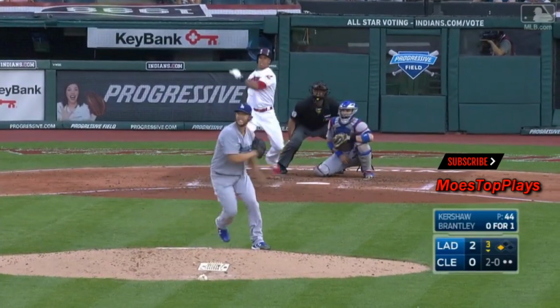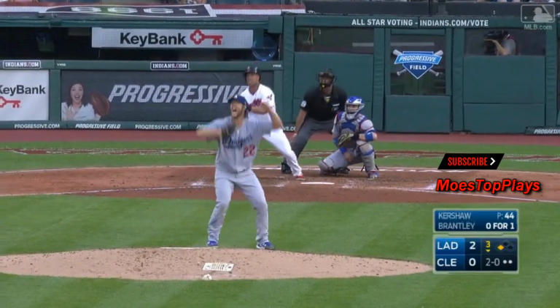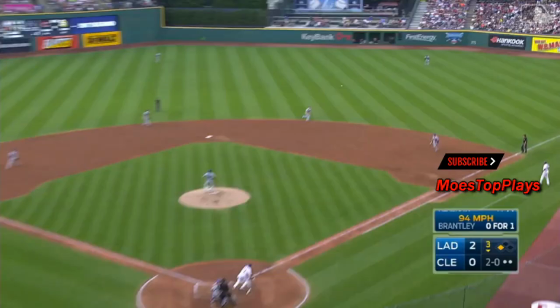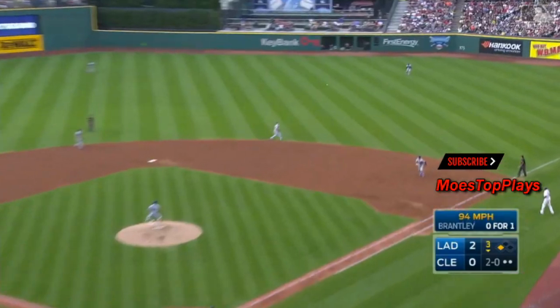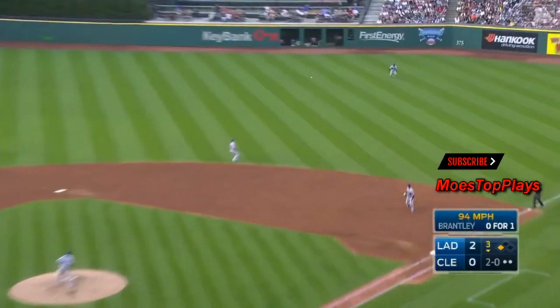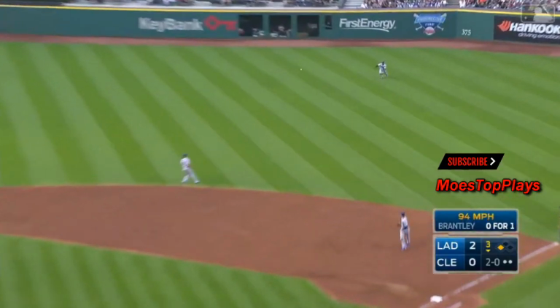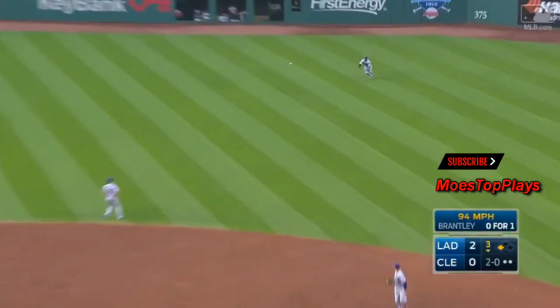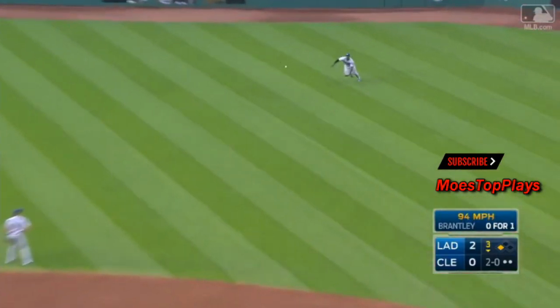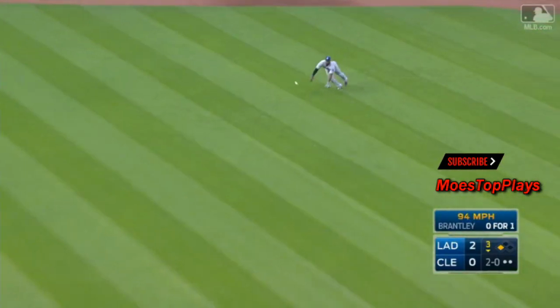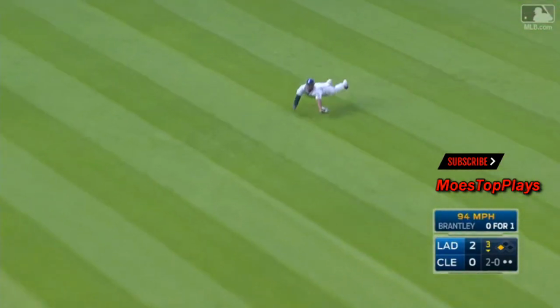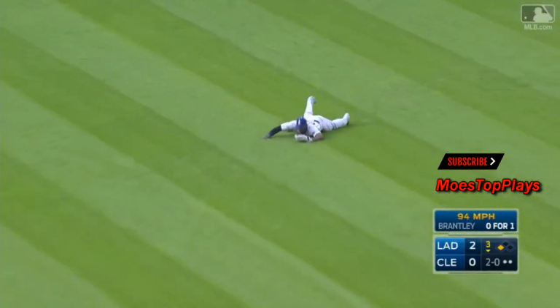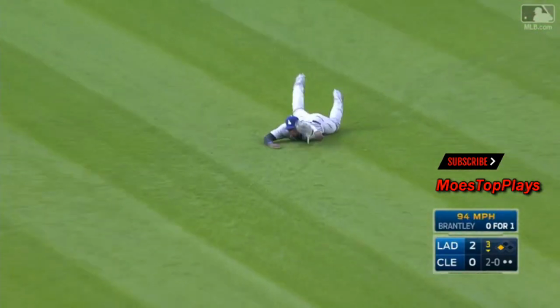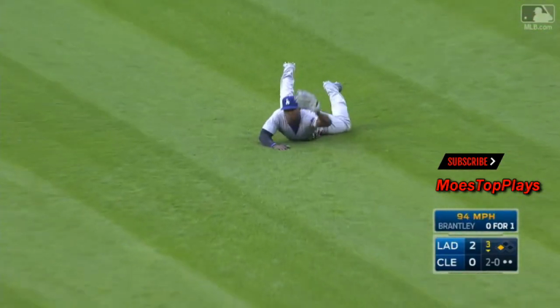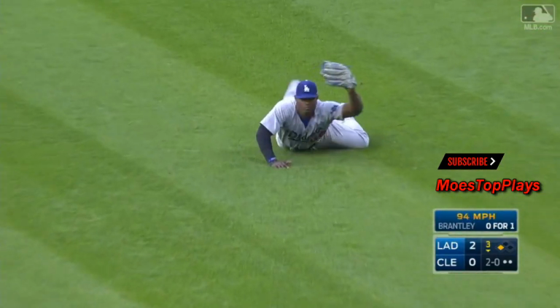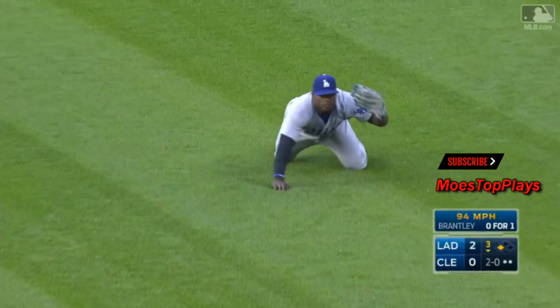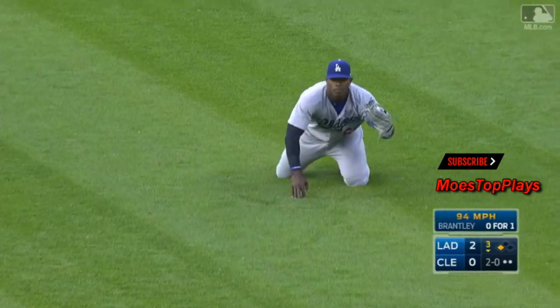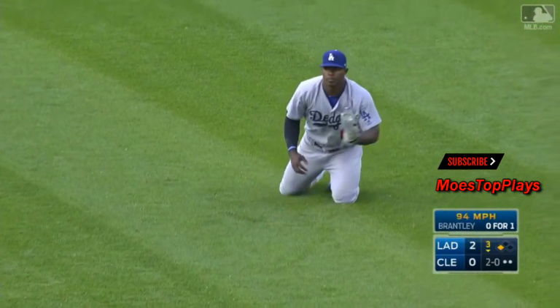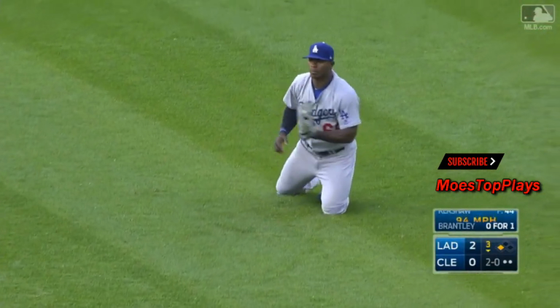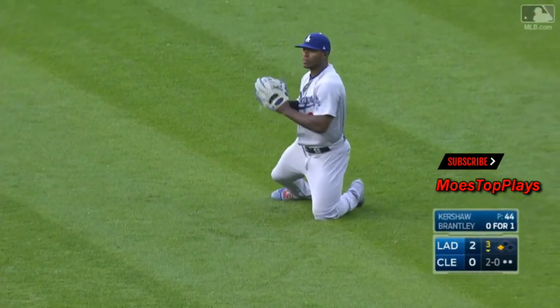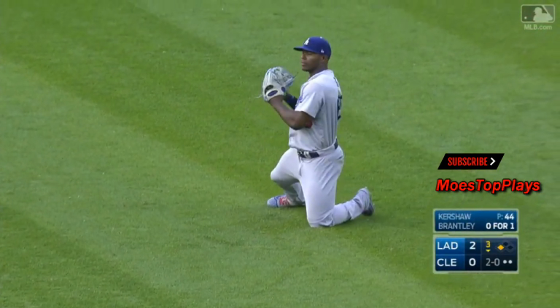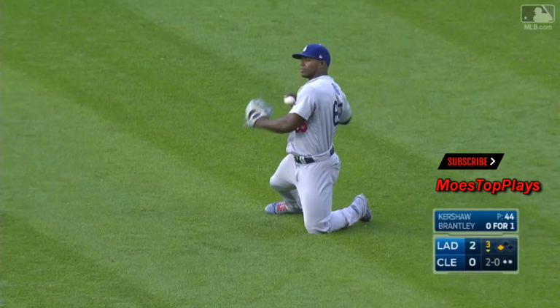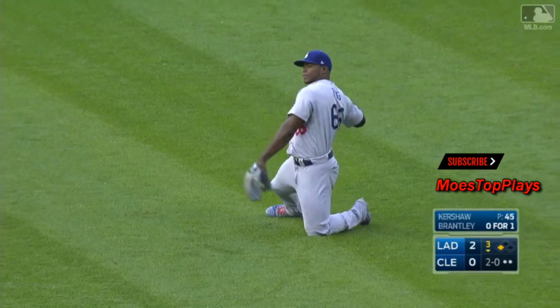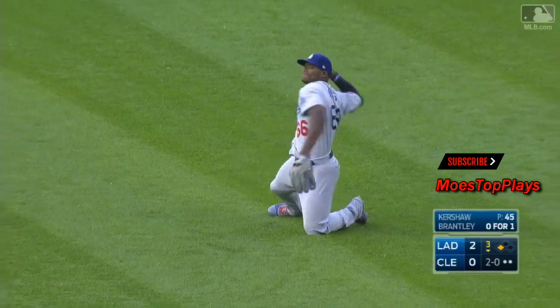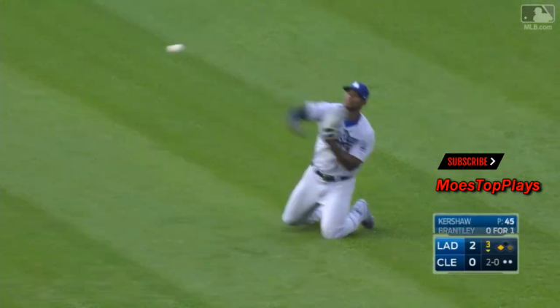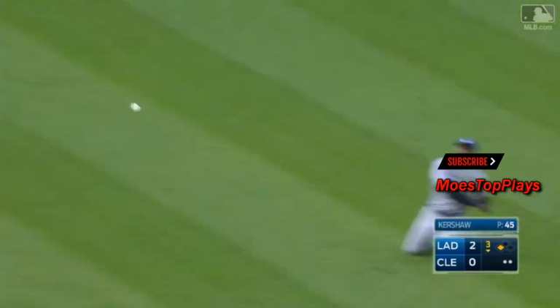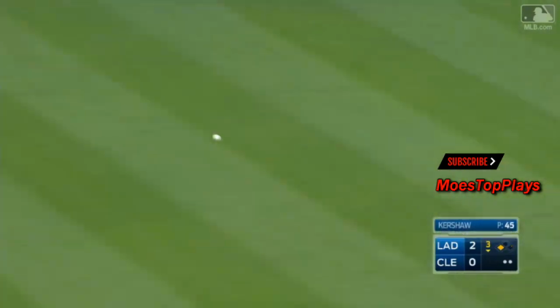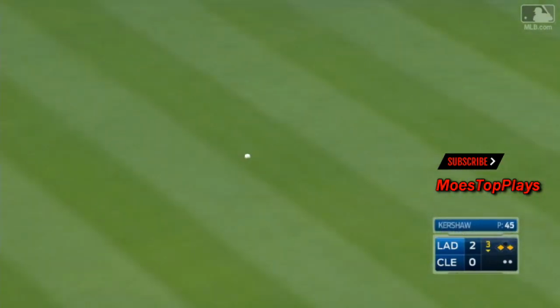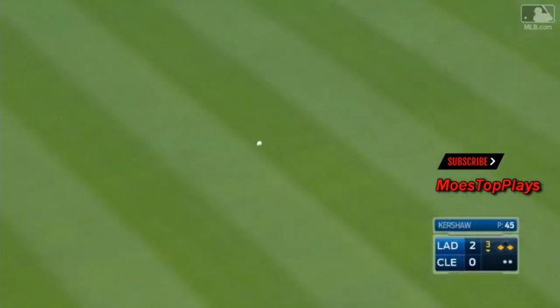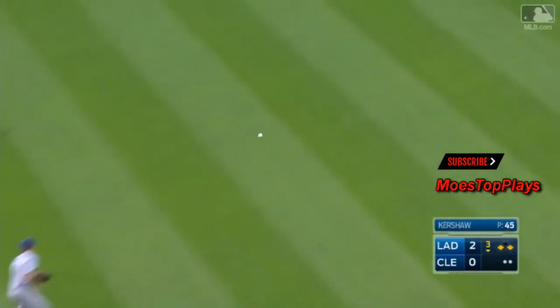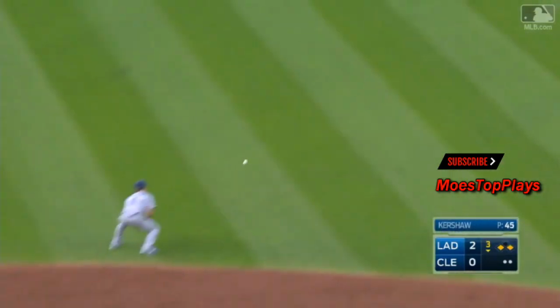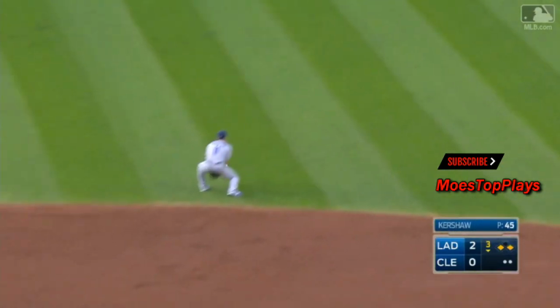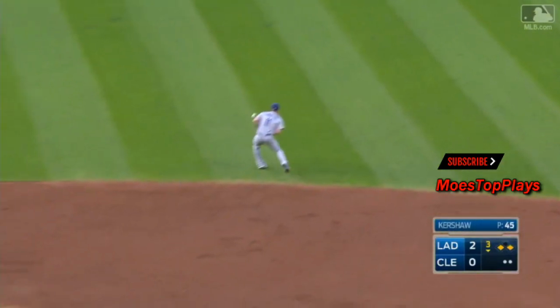And Brantley with a line drive to right field. Puig dives — did he catch it? No. He trapped it, and the Indians get on the board.